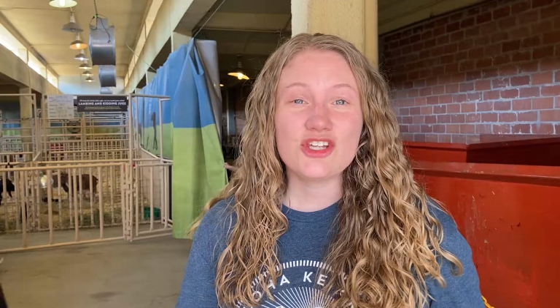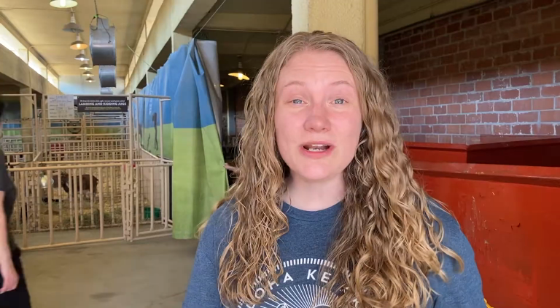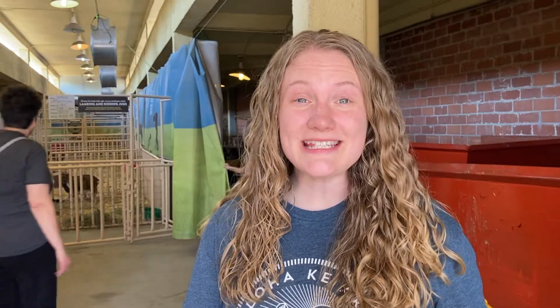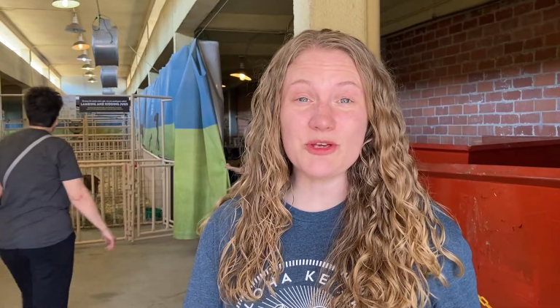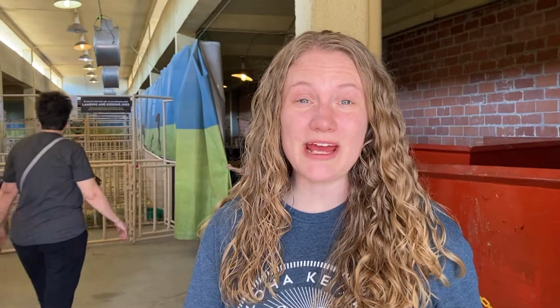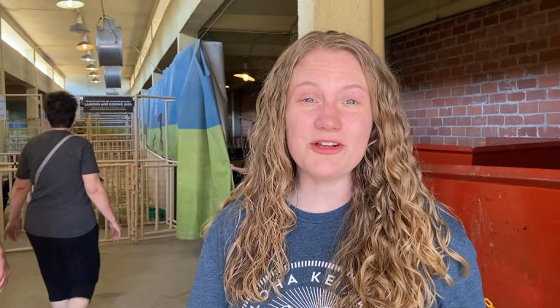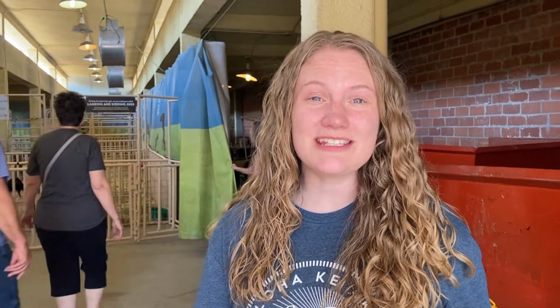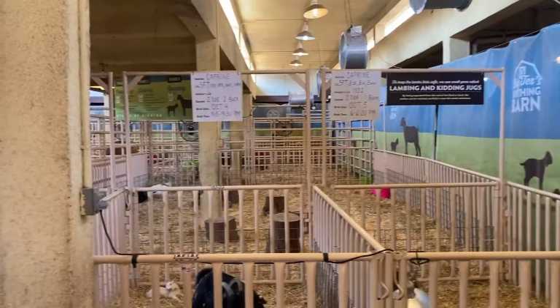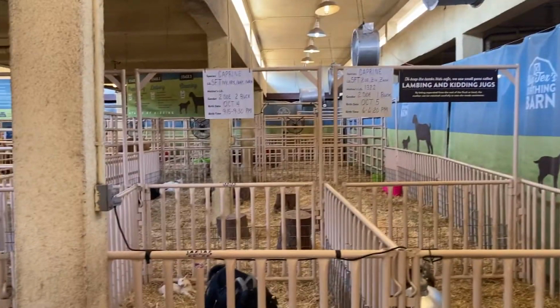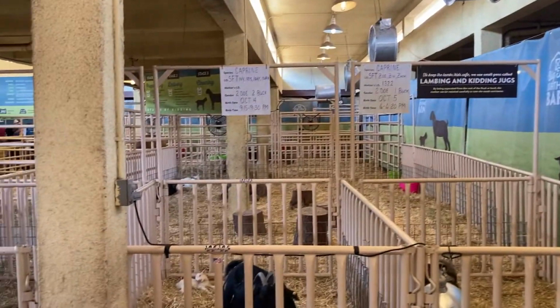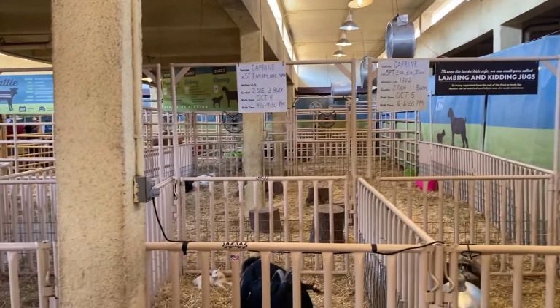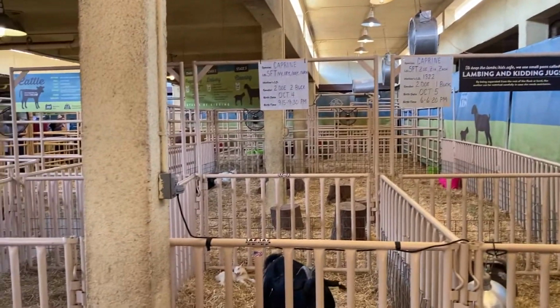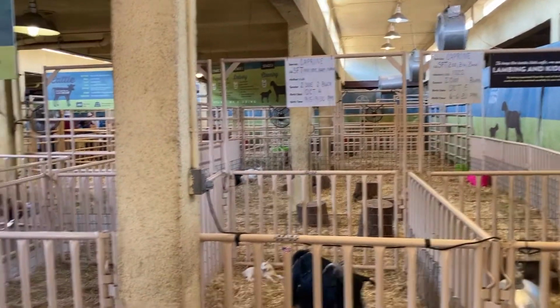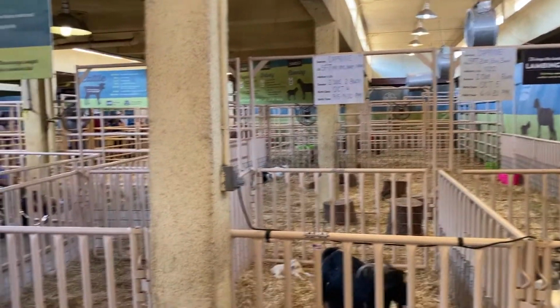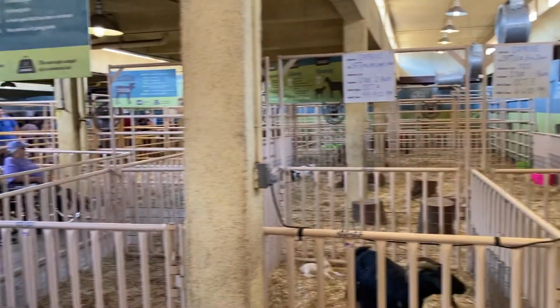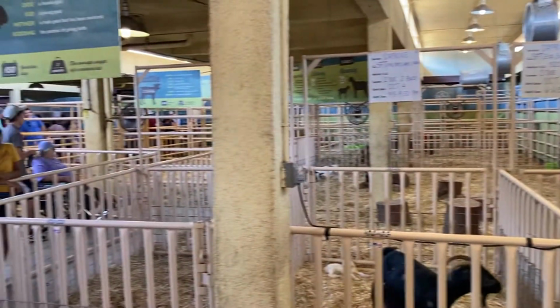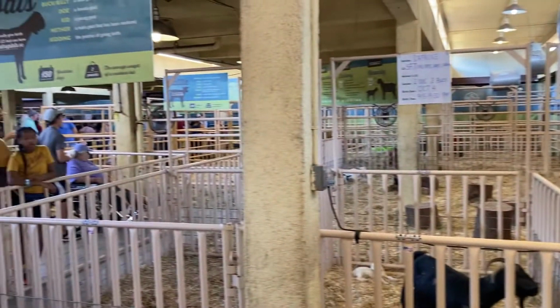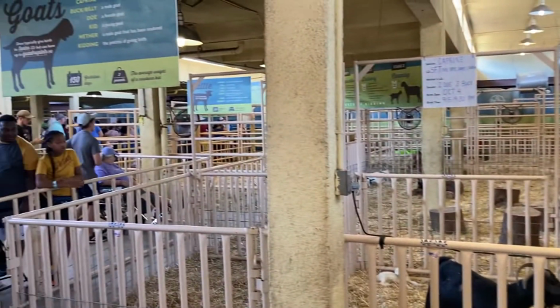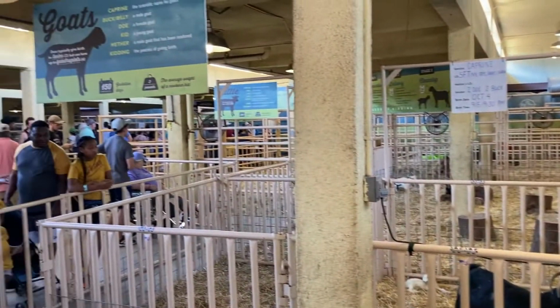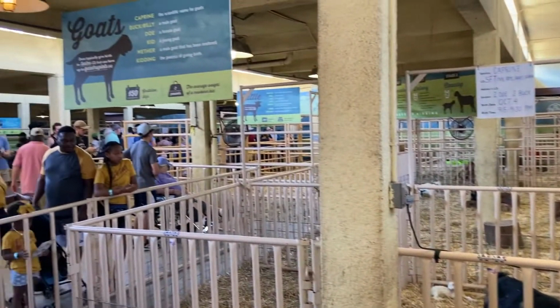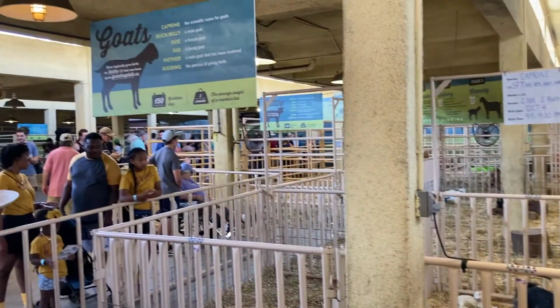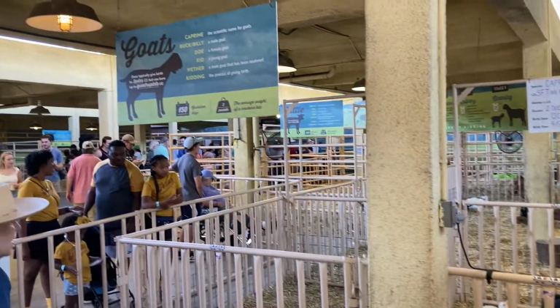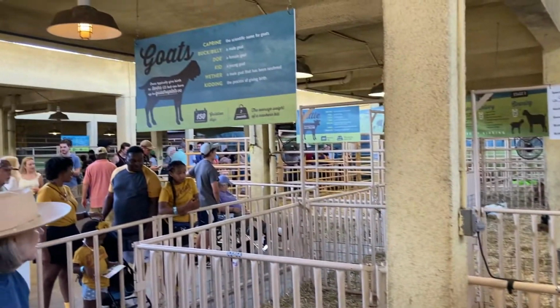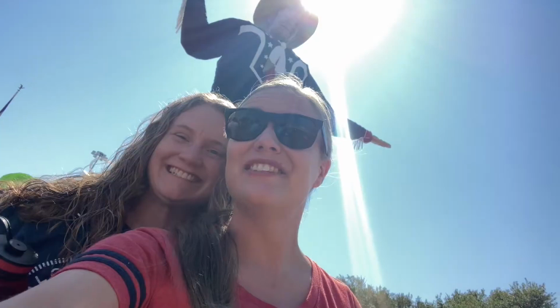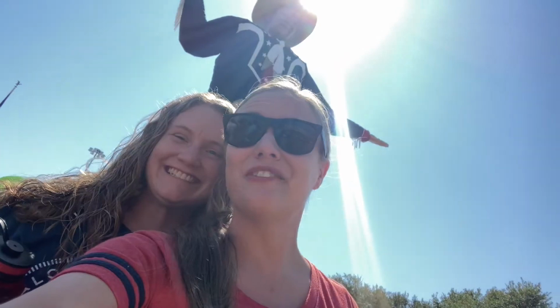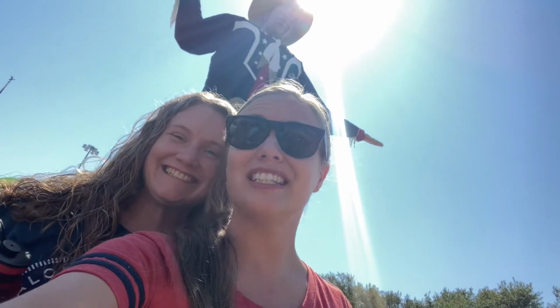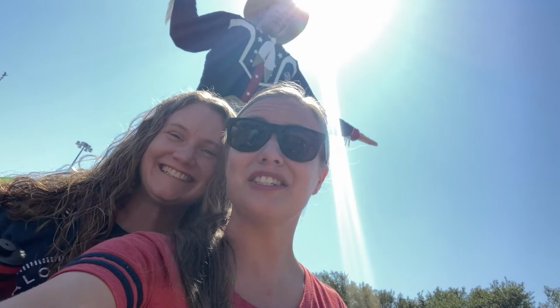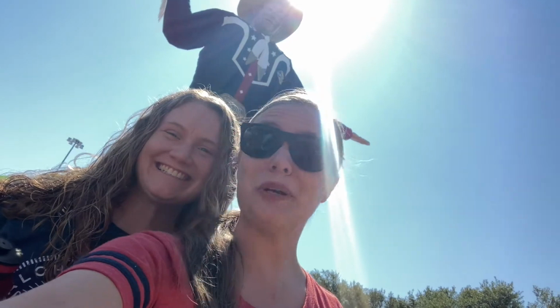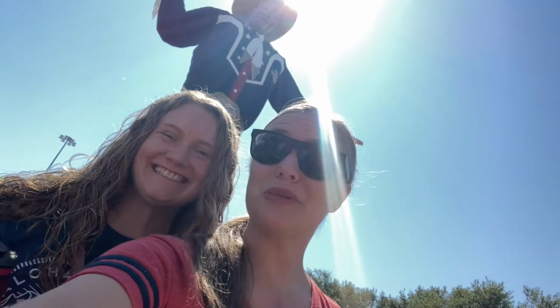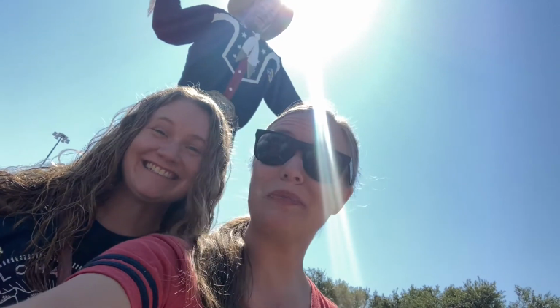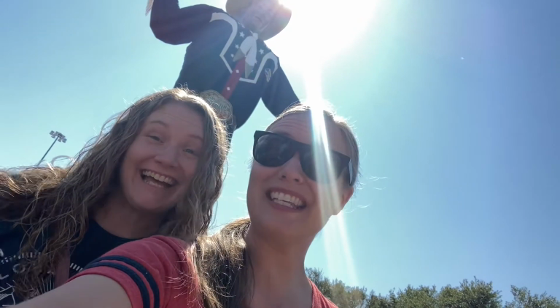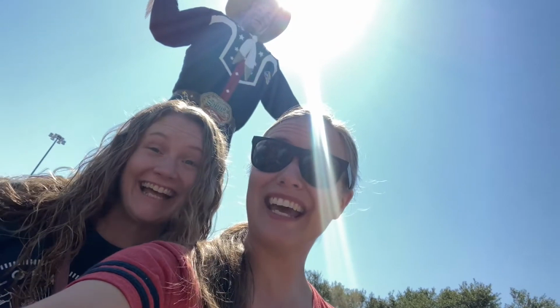If you want to see some cute animals, come to the birding barn where animals are being born every day. Don't forget to get your picture with Big Tex.